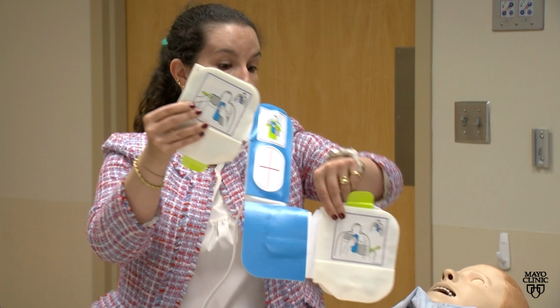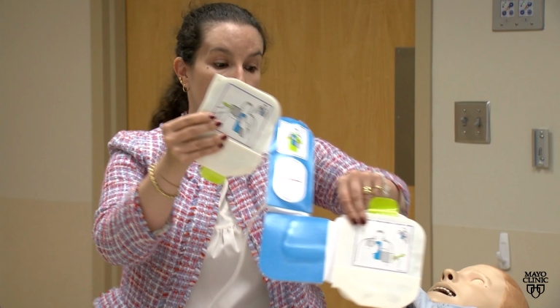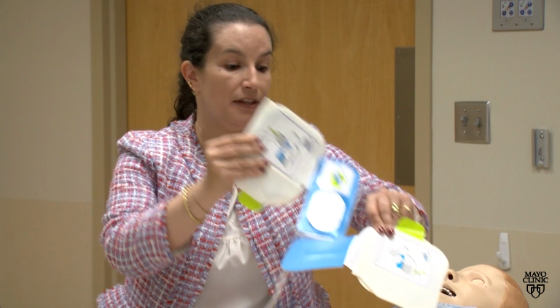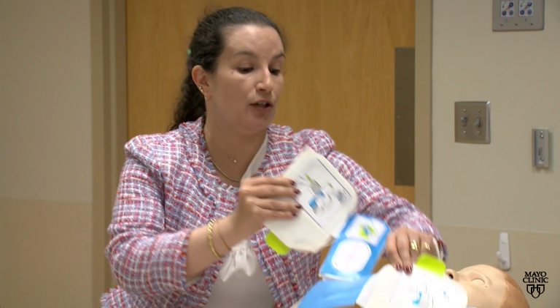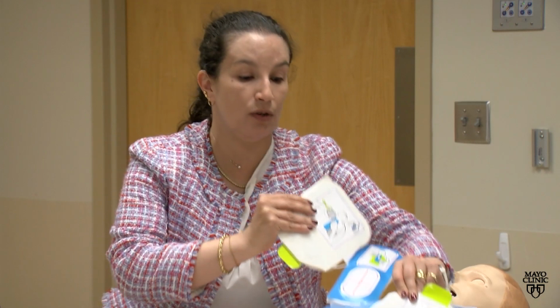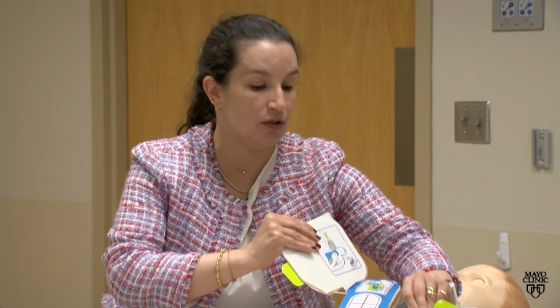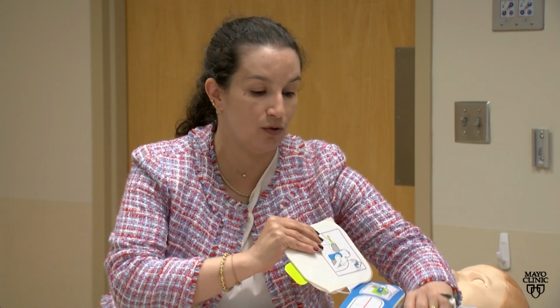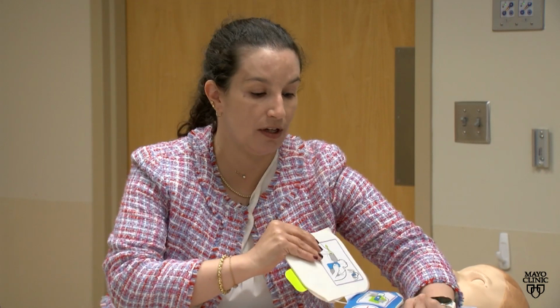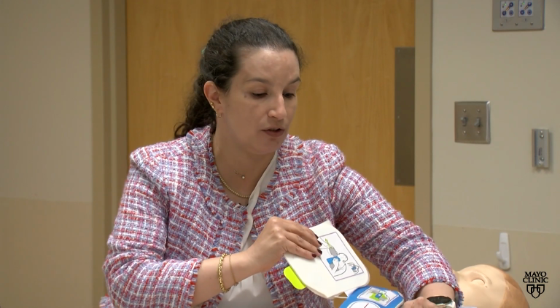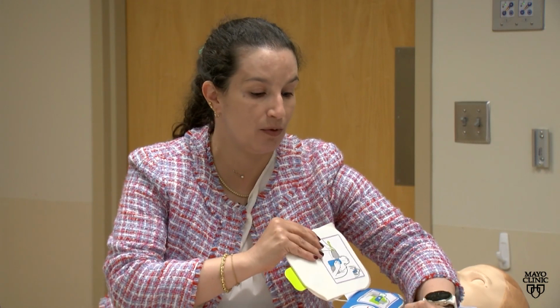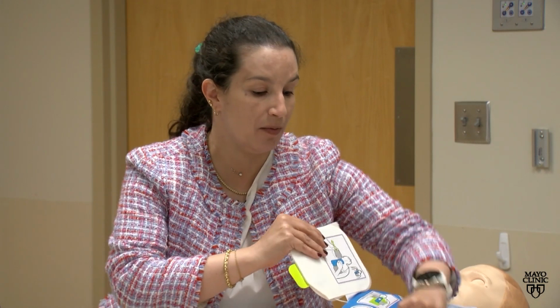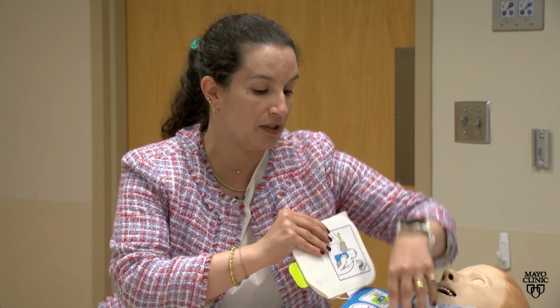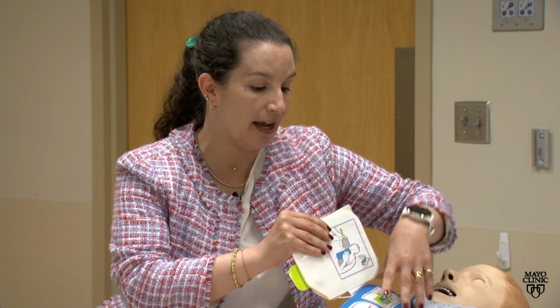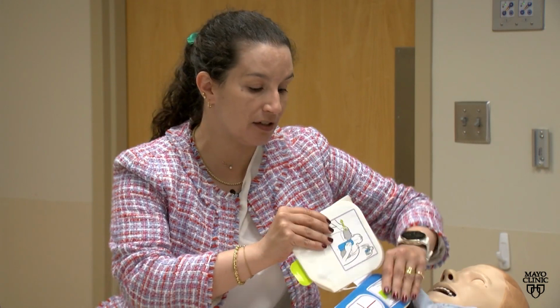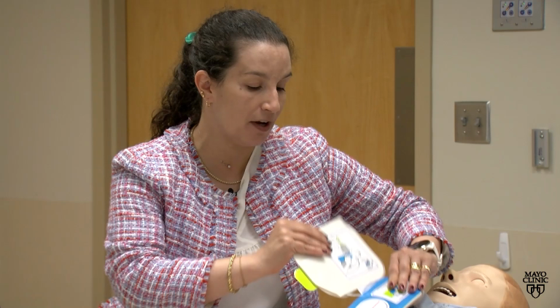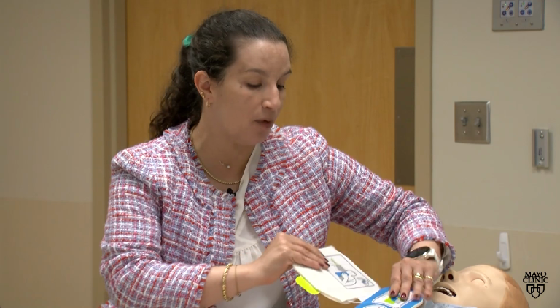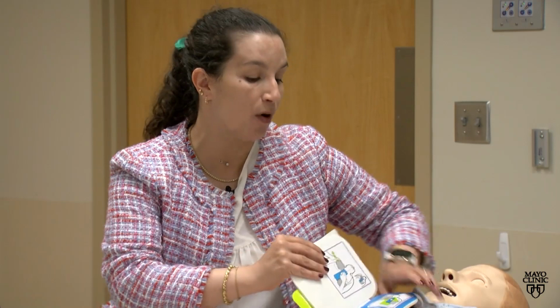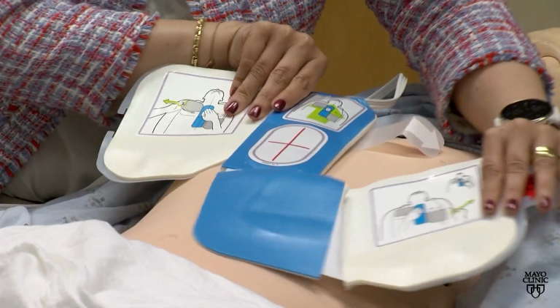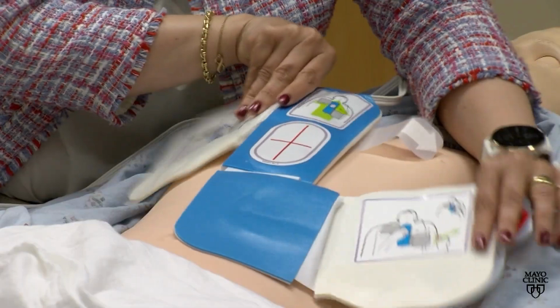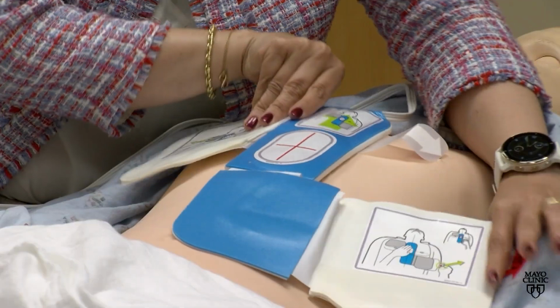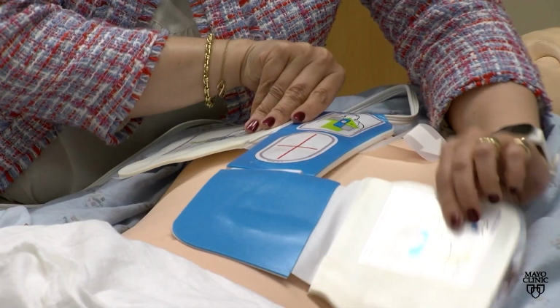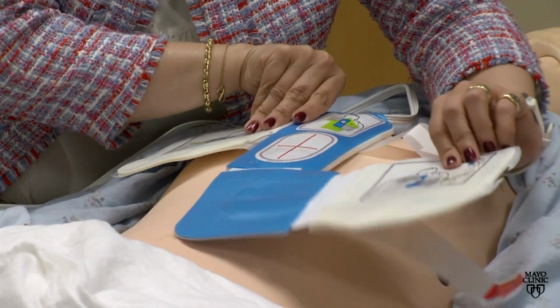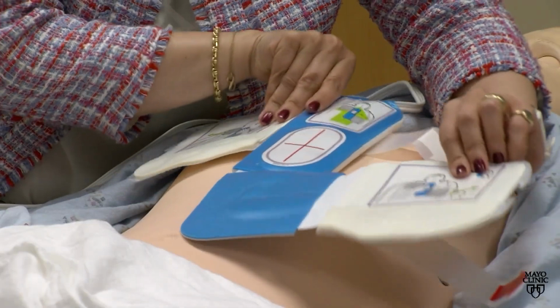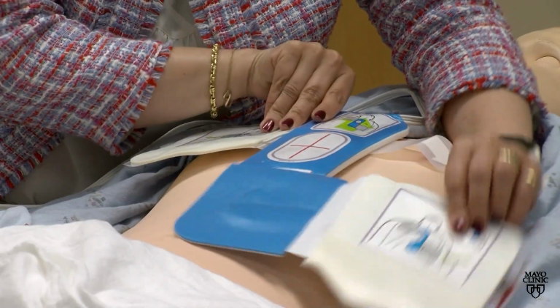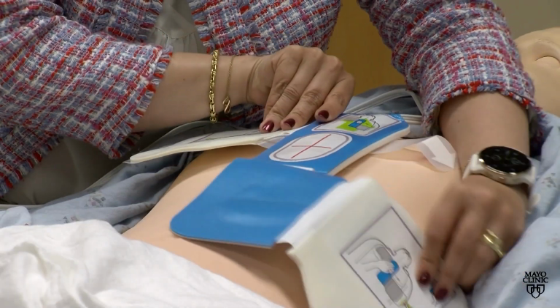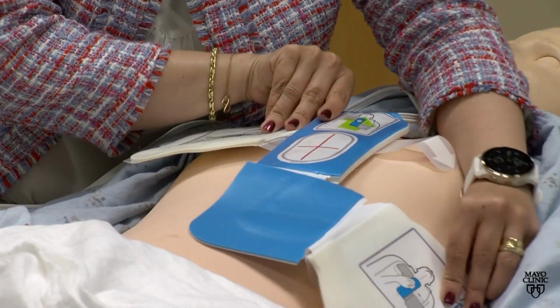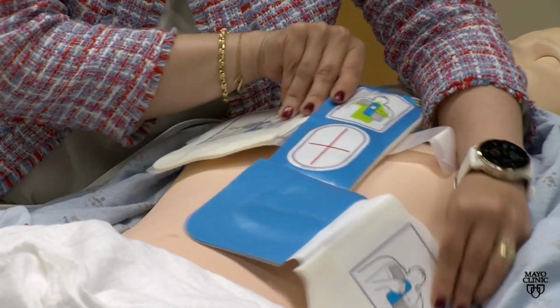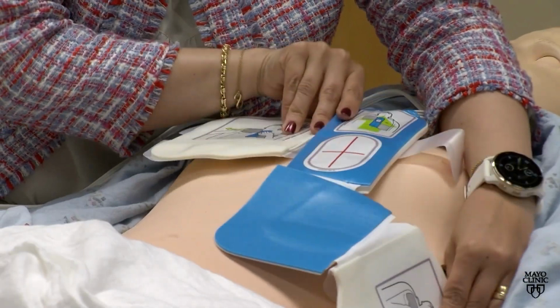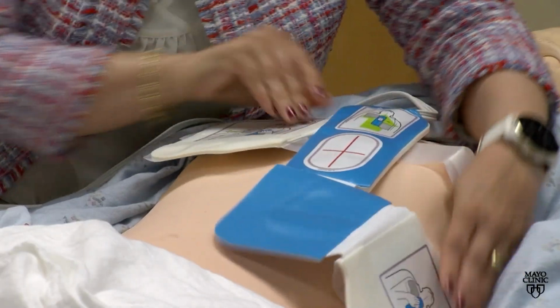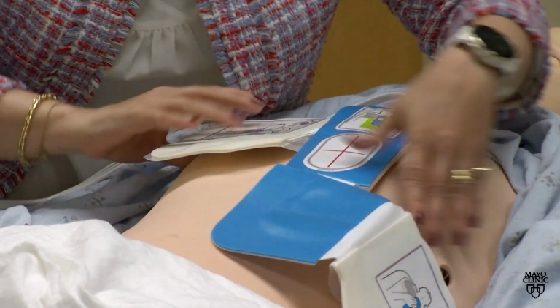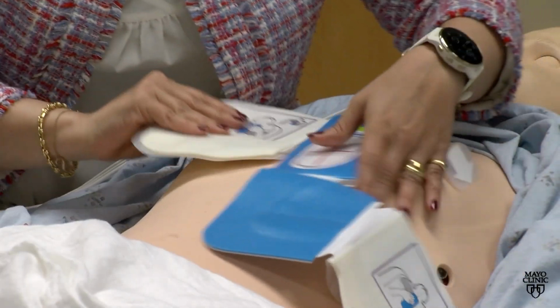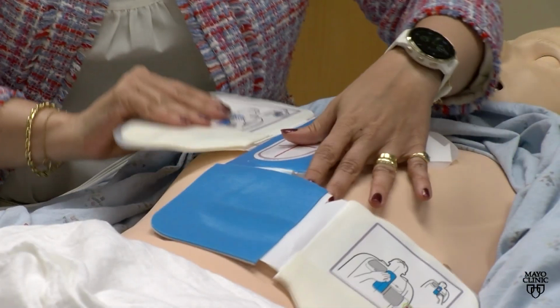The only thing you need to remember is to ask for help, call 911, and get the AED.